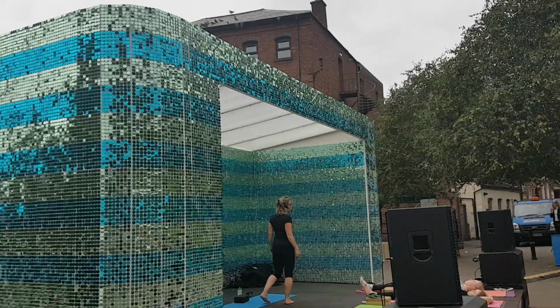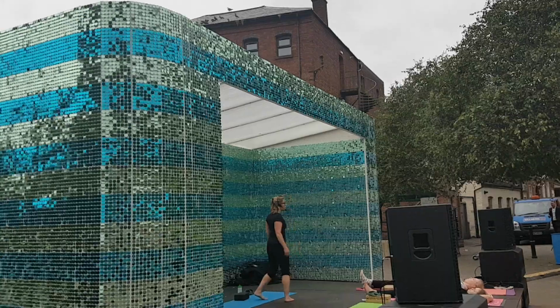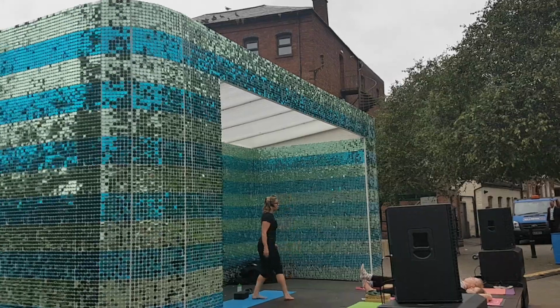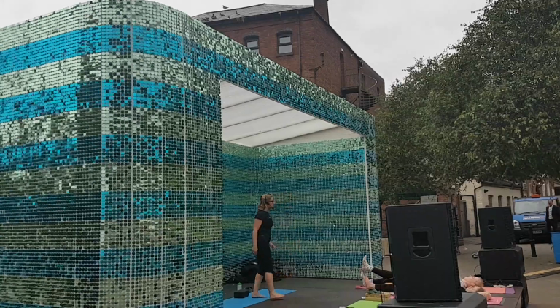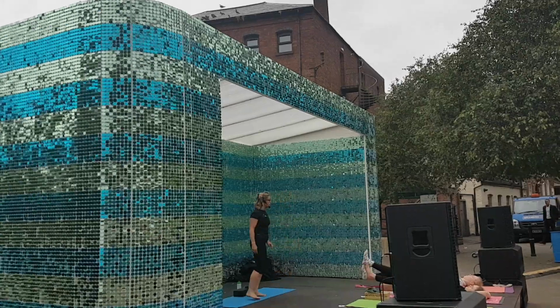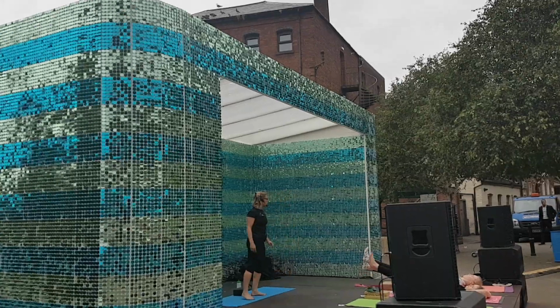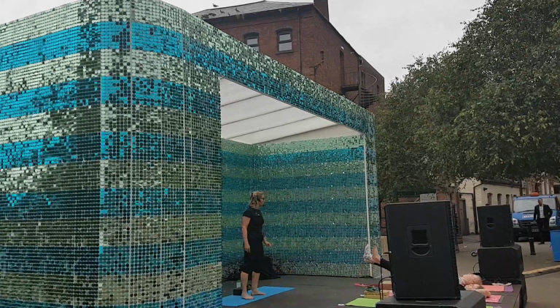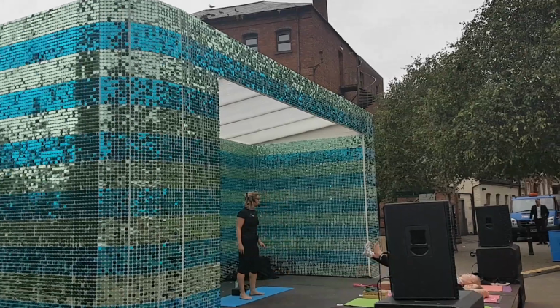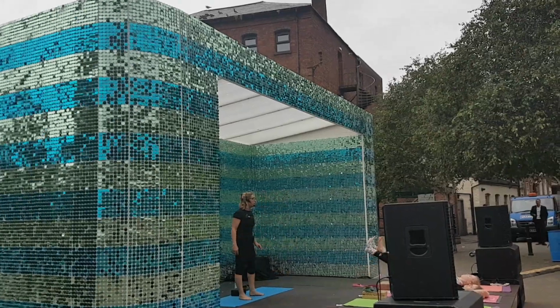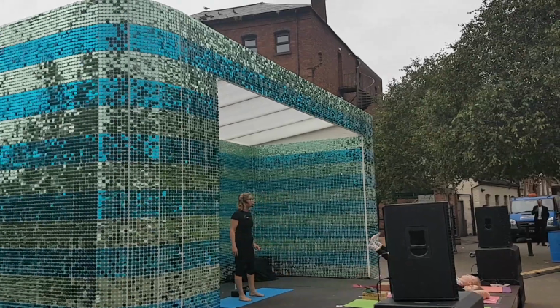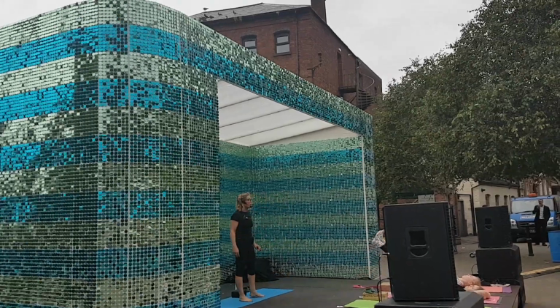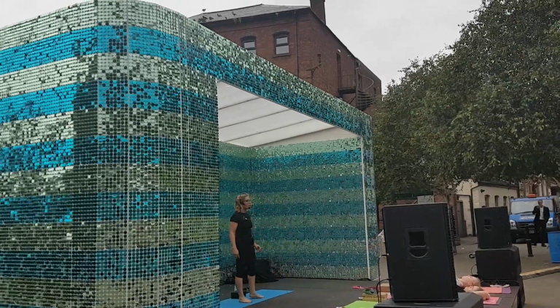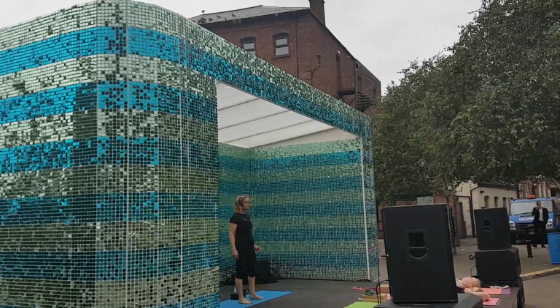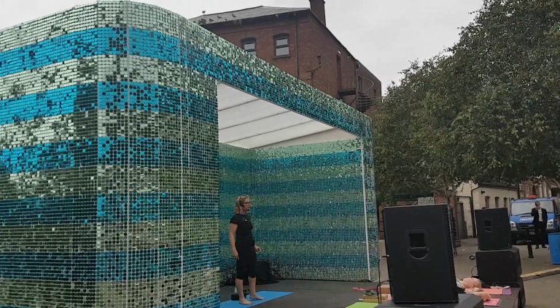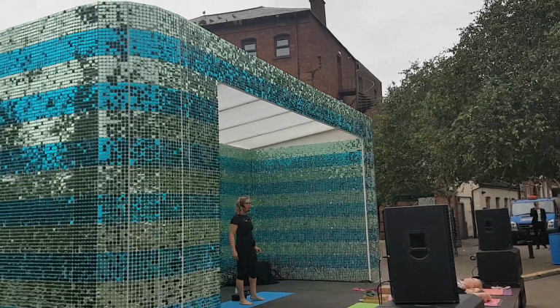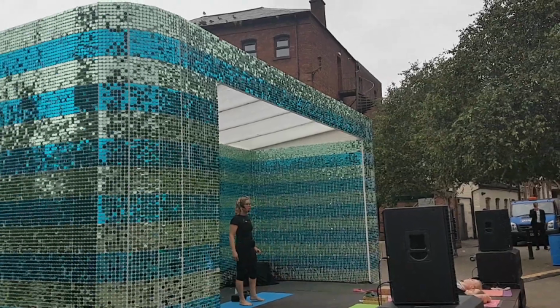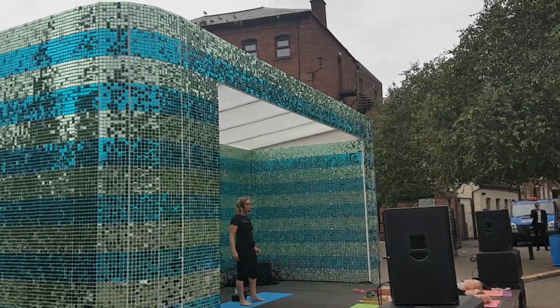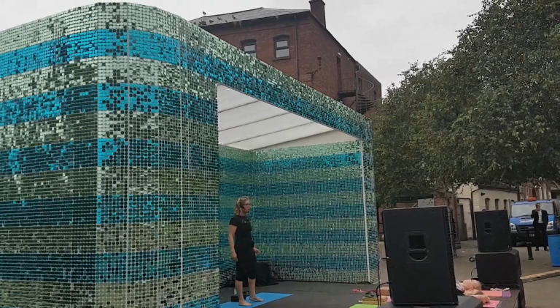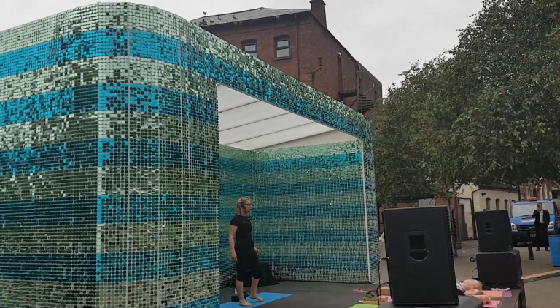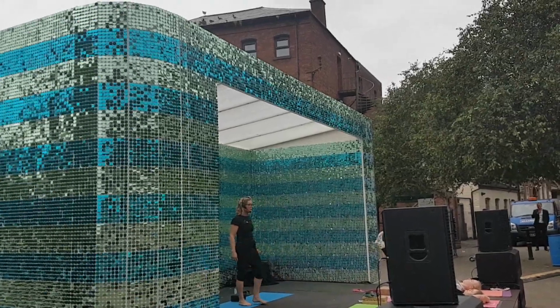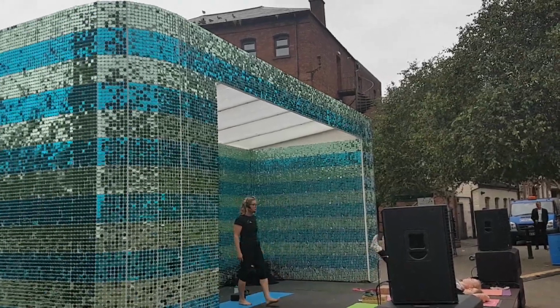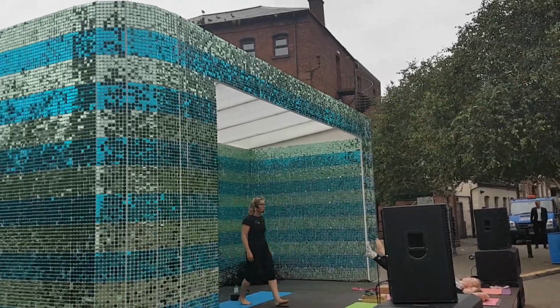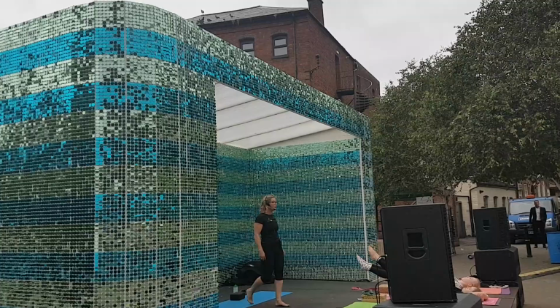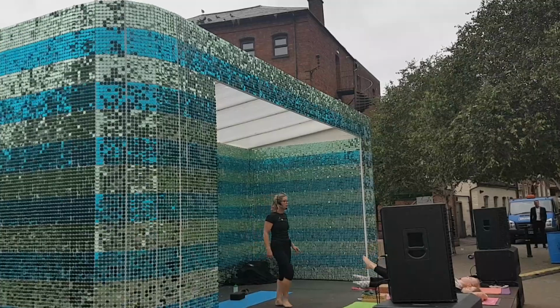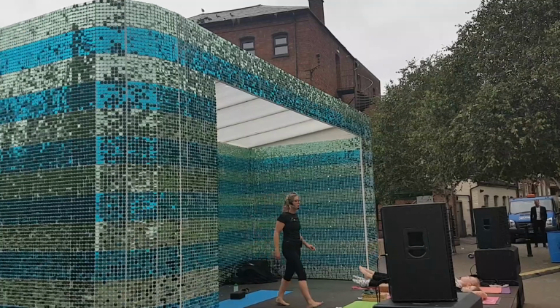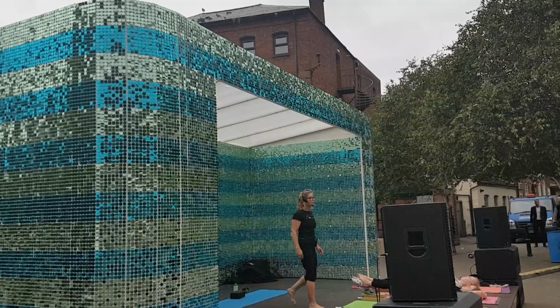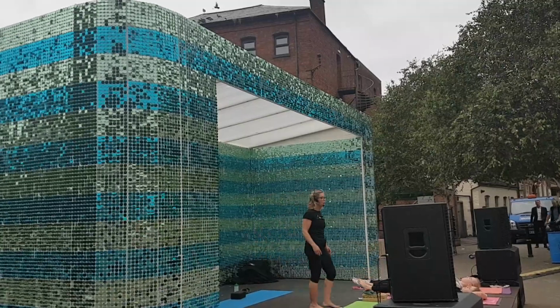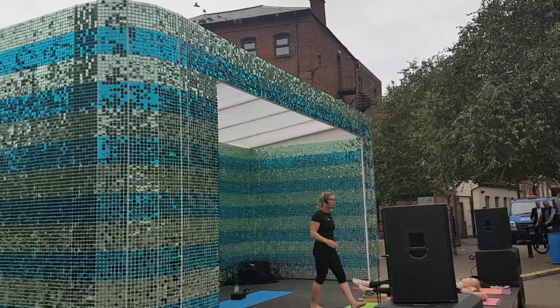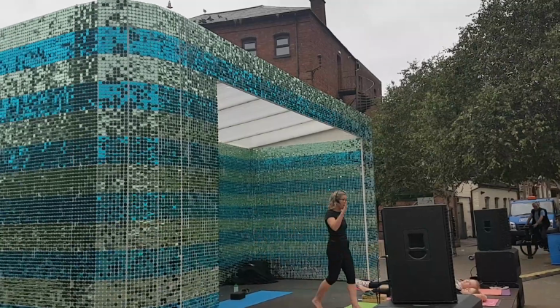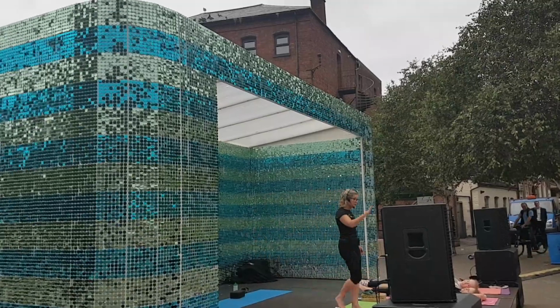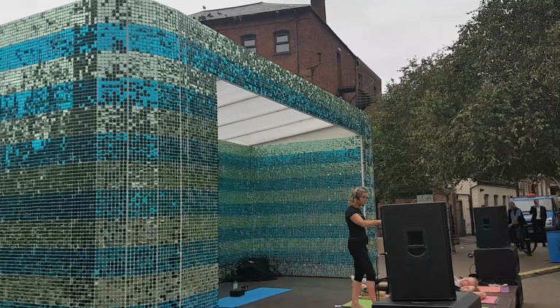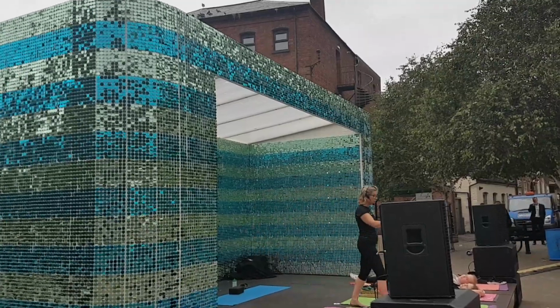On 1, on 2, on 3, on 4. Exhale down, on 1, on 2, on 3, on 4. Keep the head on the floor.